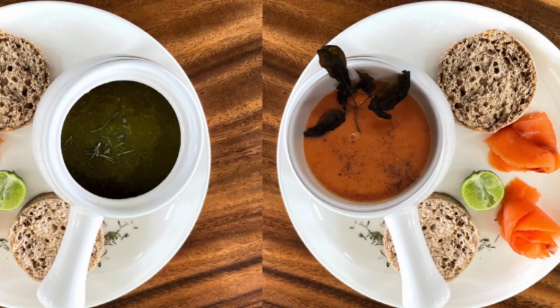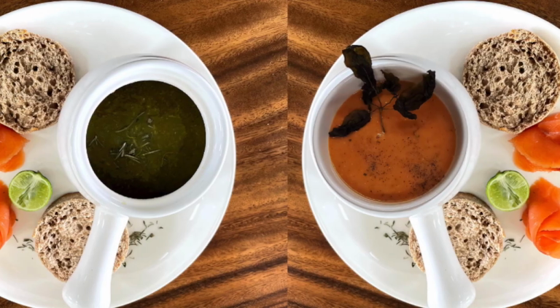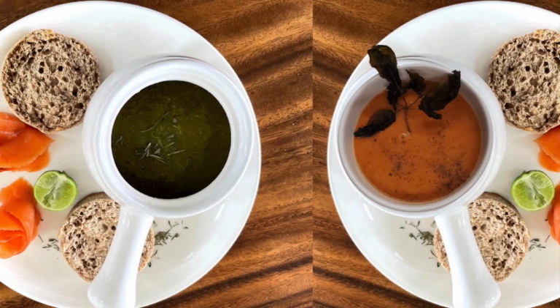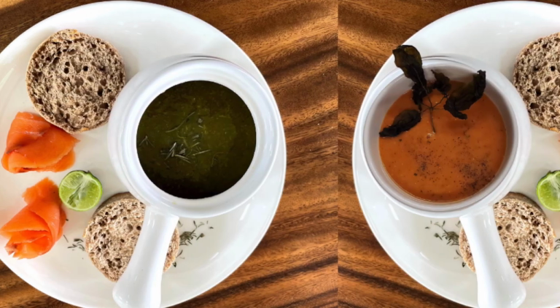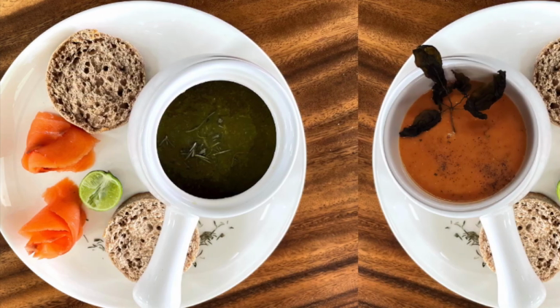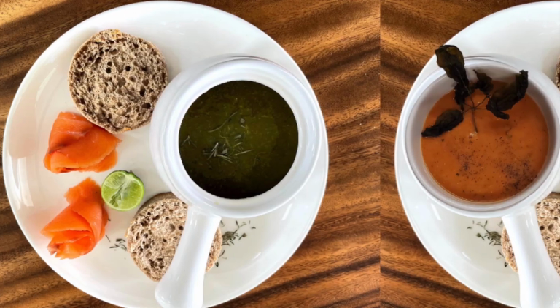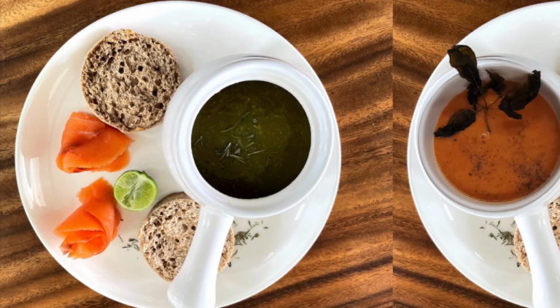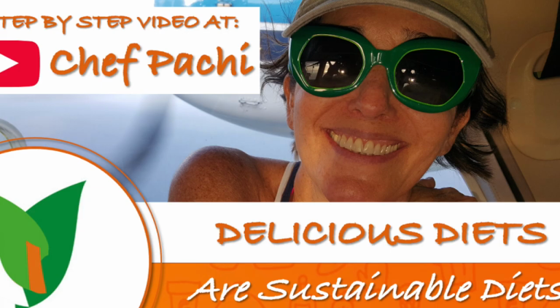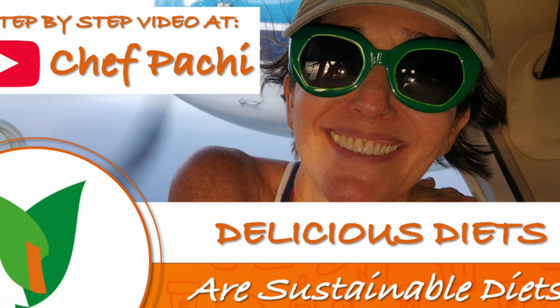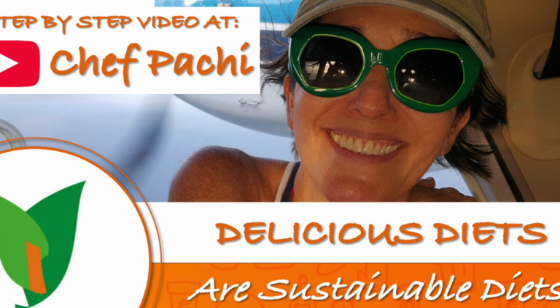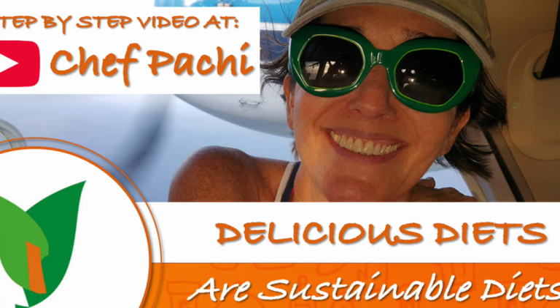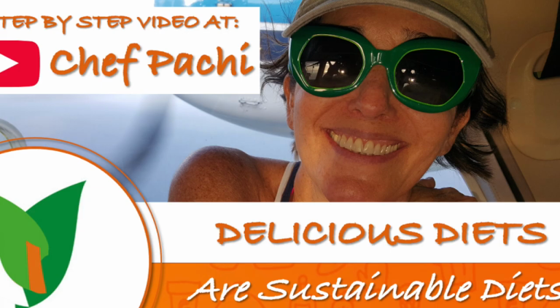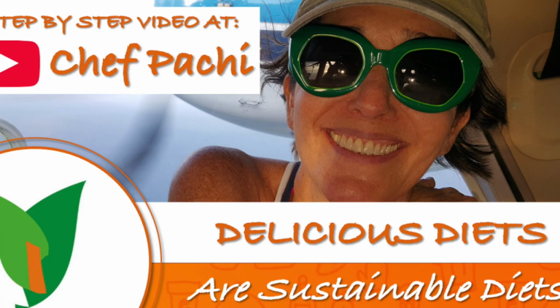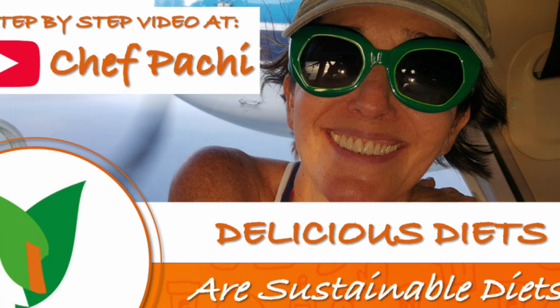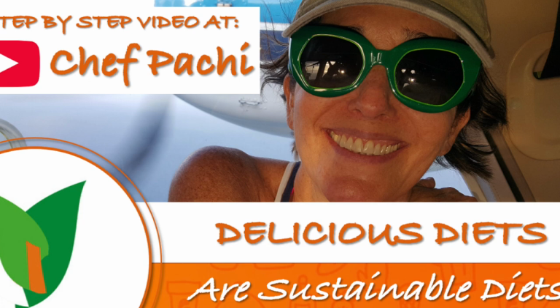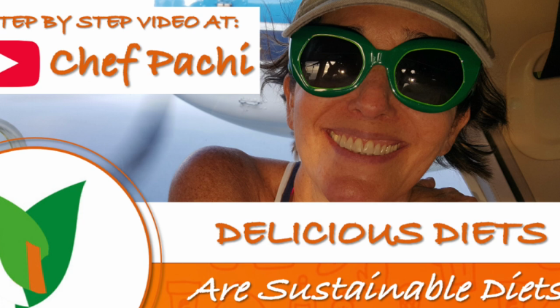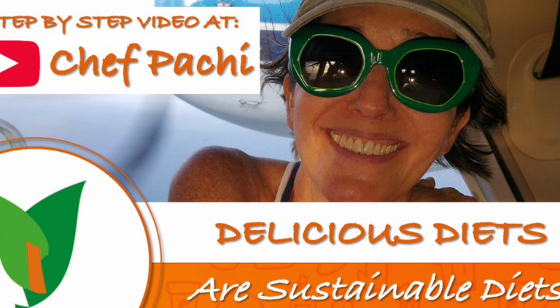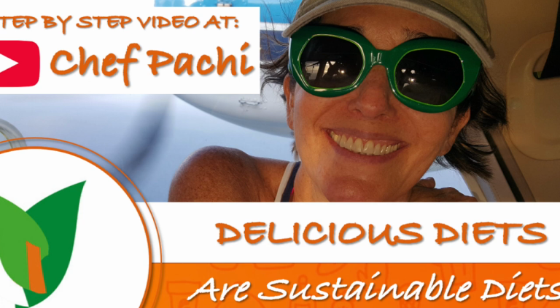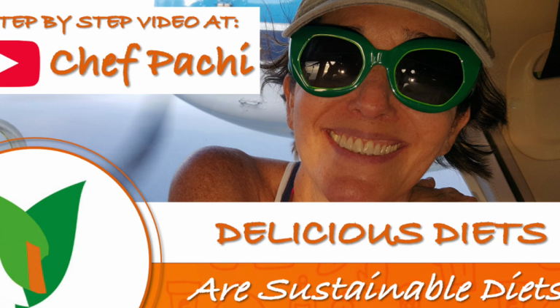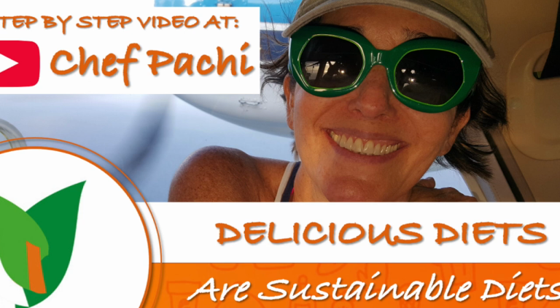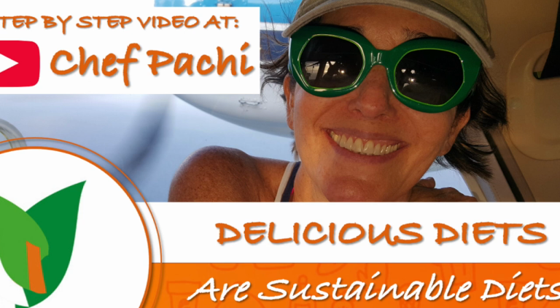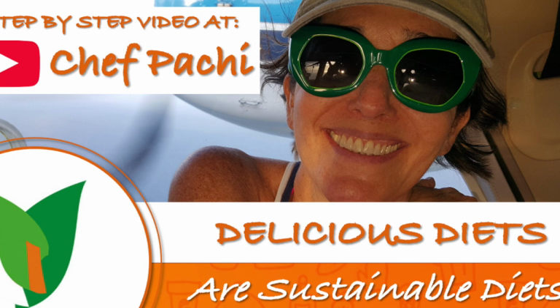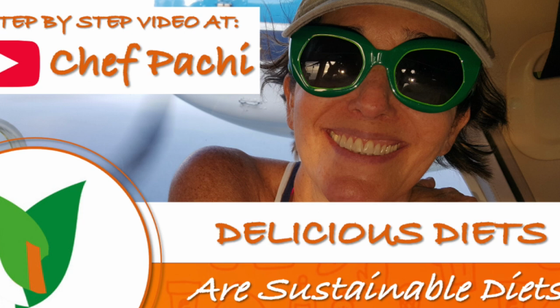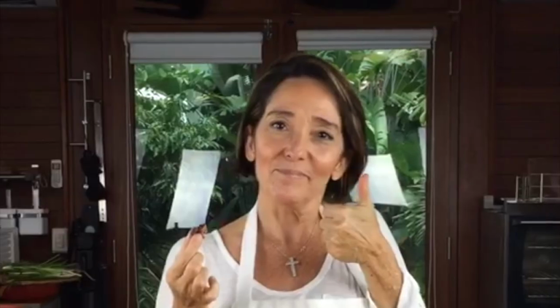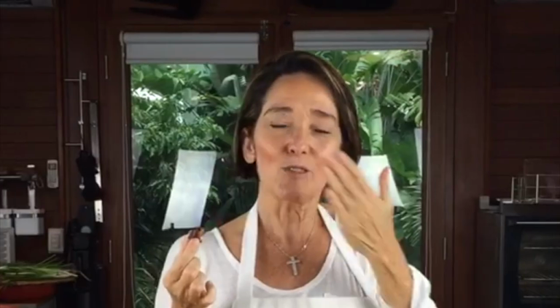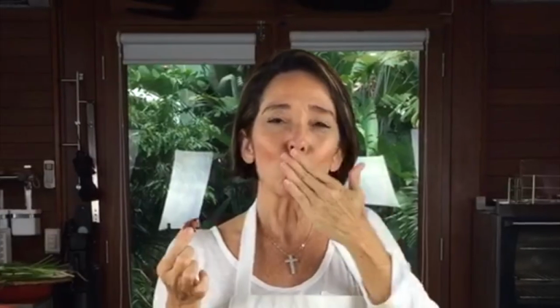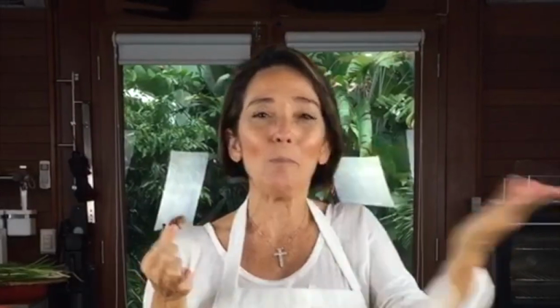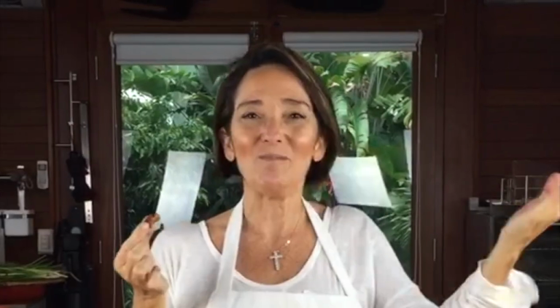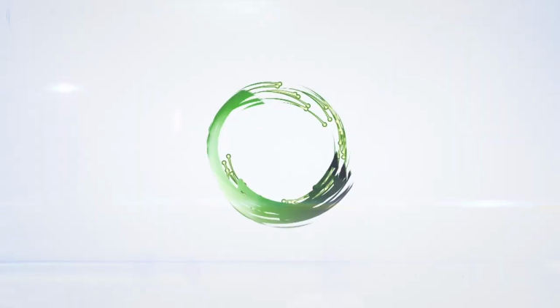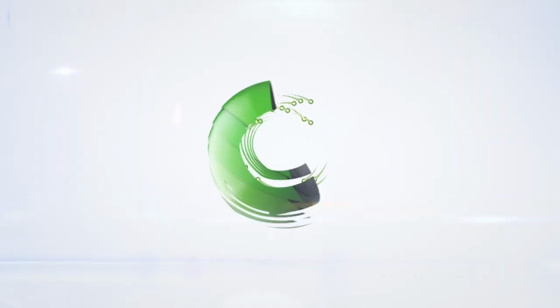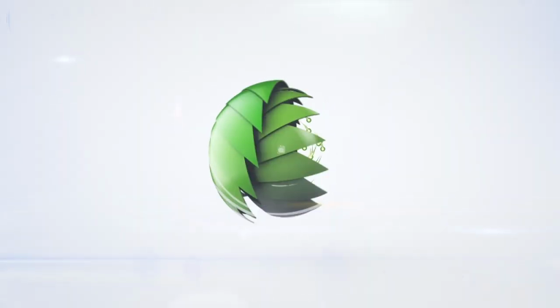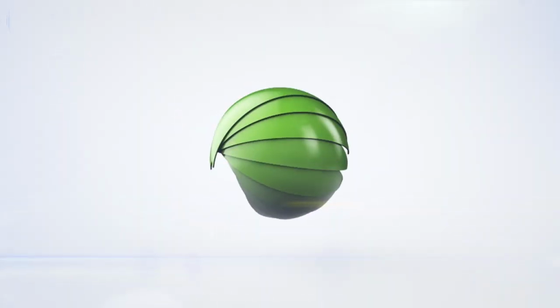Remember, with Chef Pachi it's delicious food — amazing food! Enjoy!